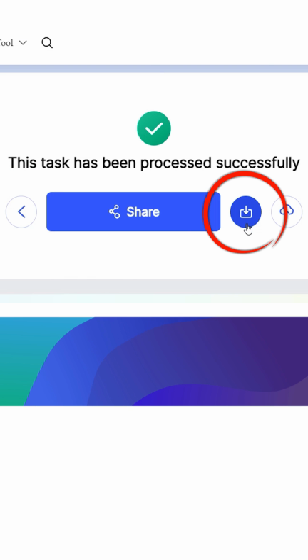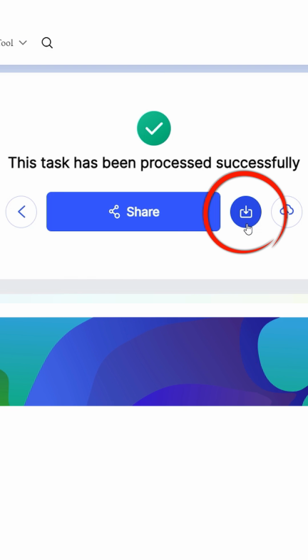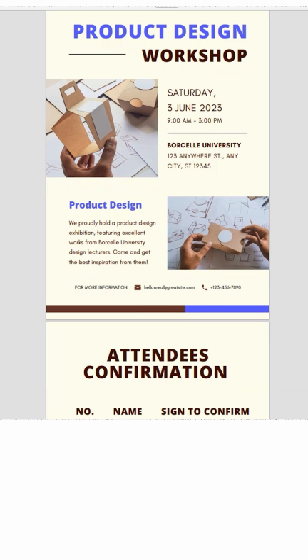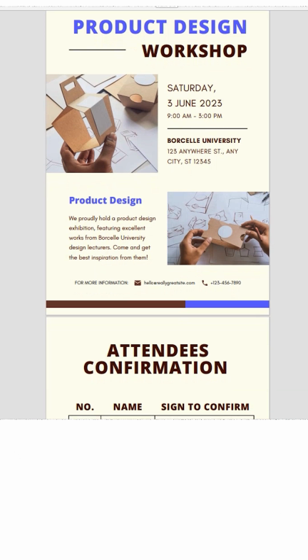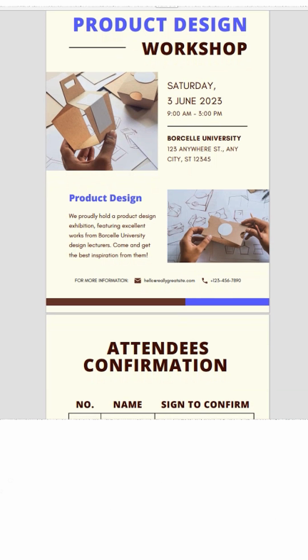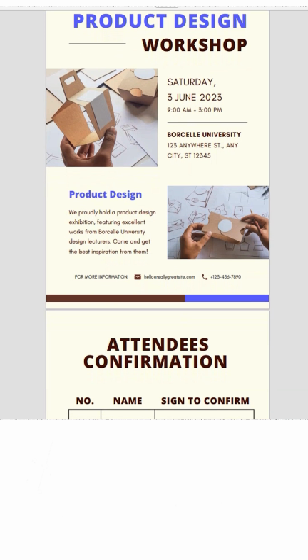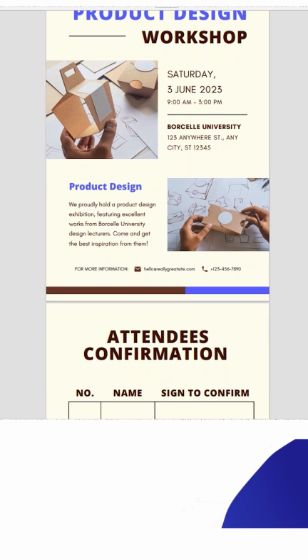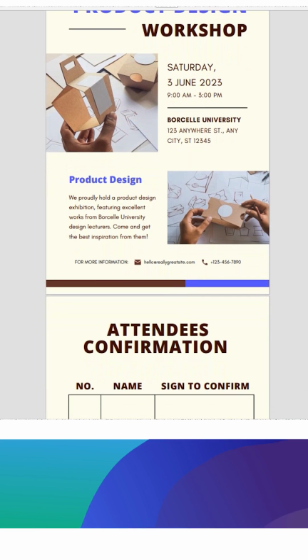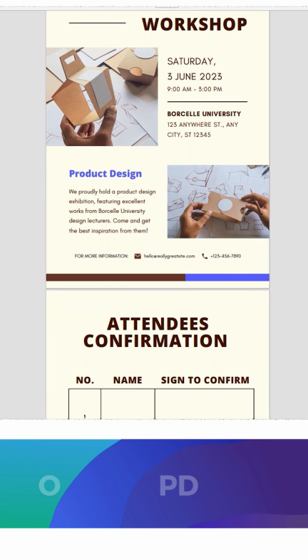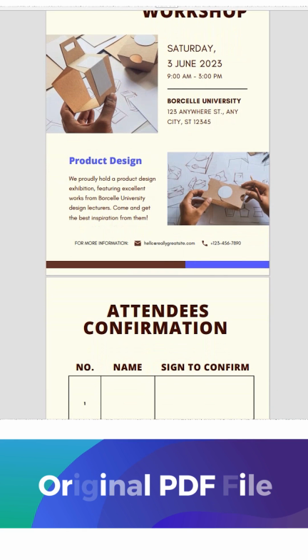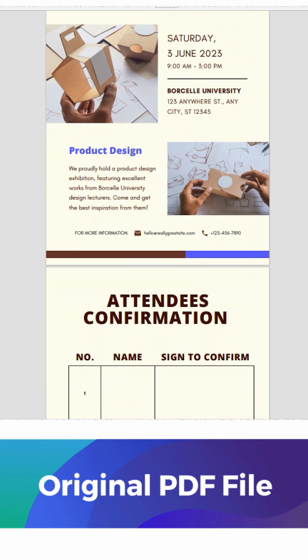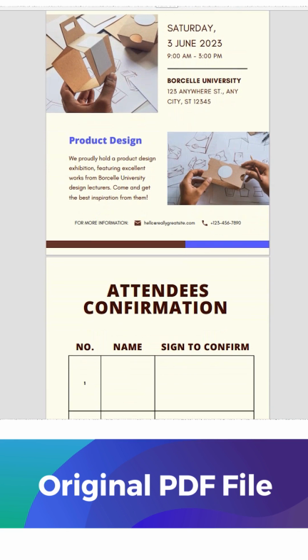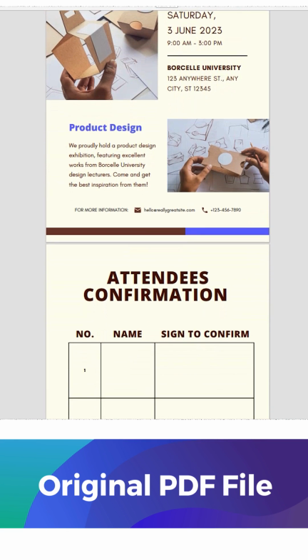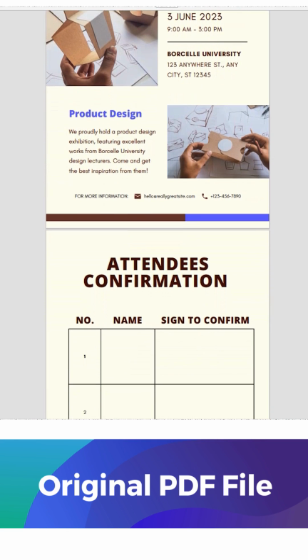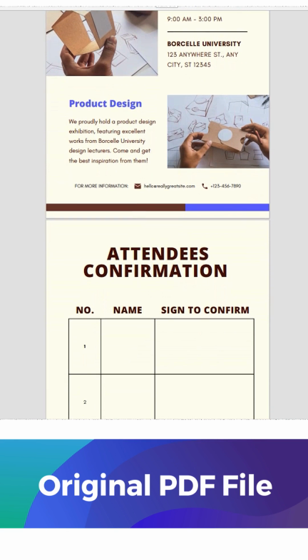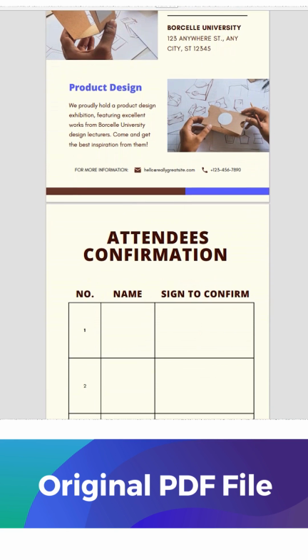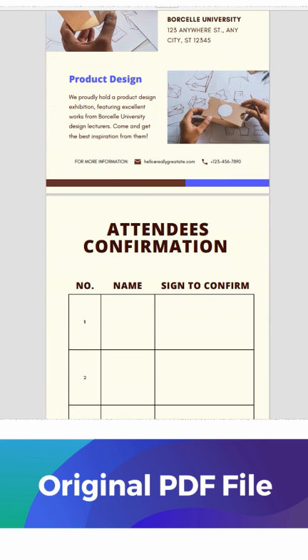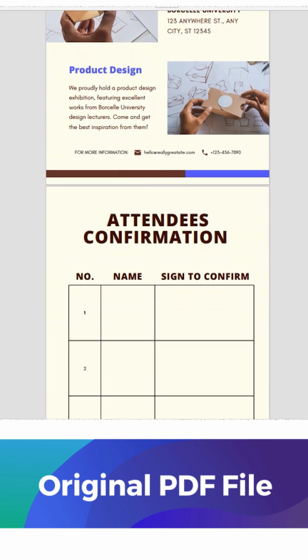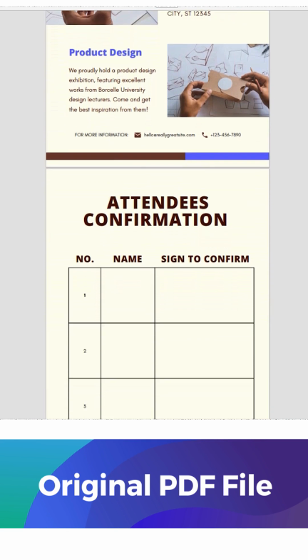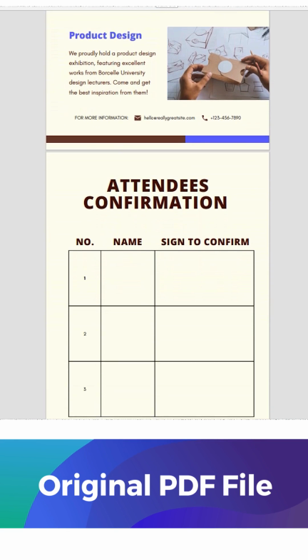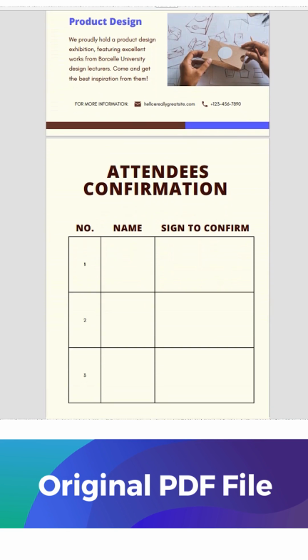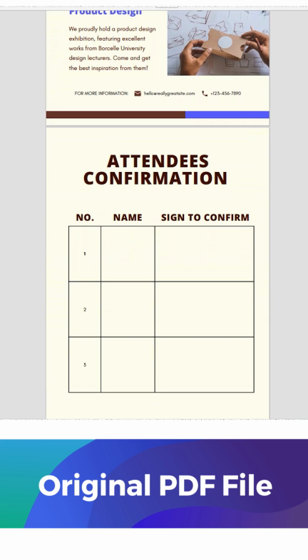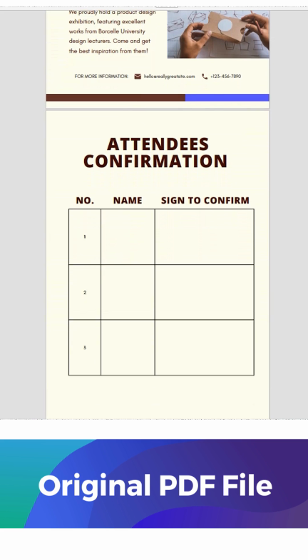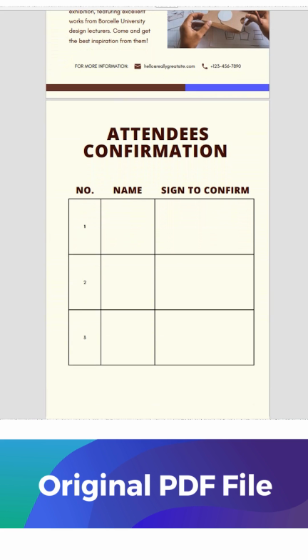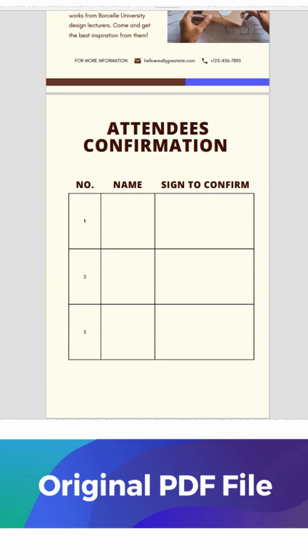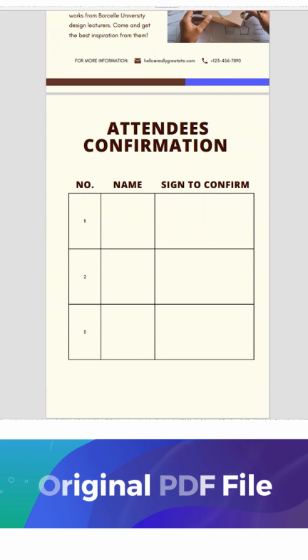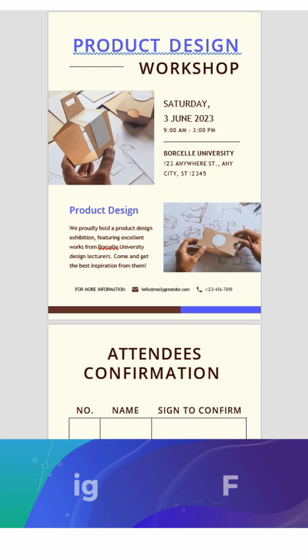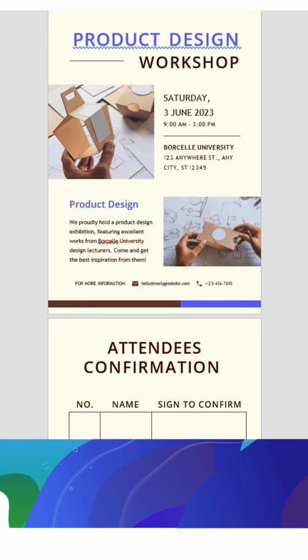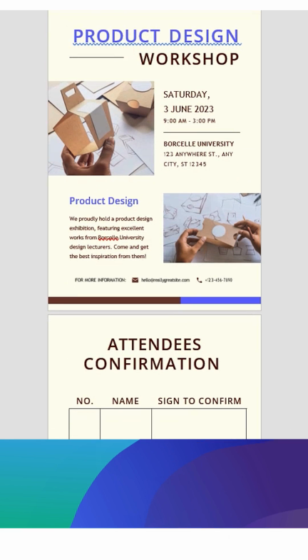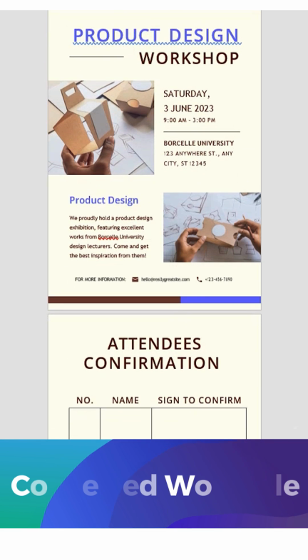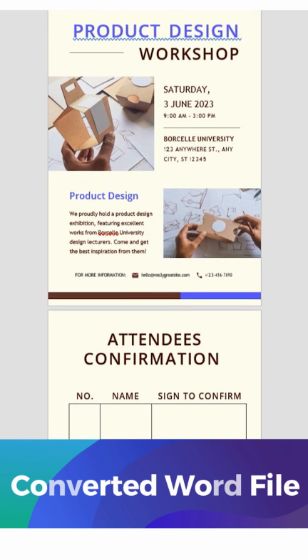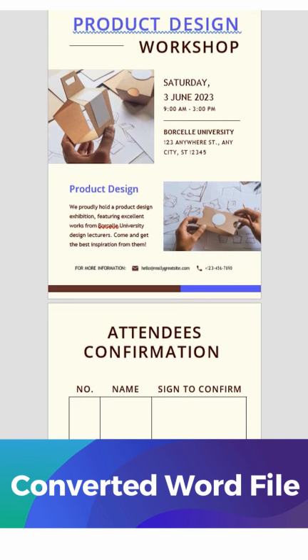Now let's compare the original PDF file with the converted Word file. And you'll see the formatting is just right.